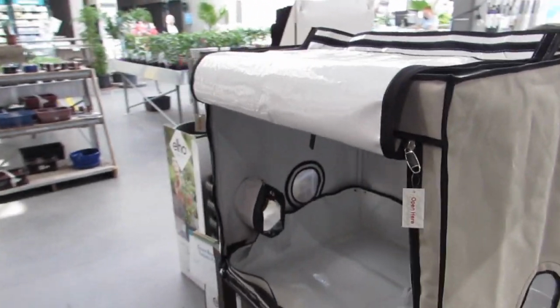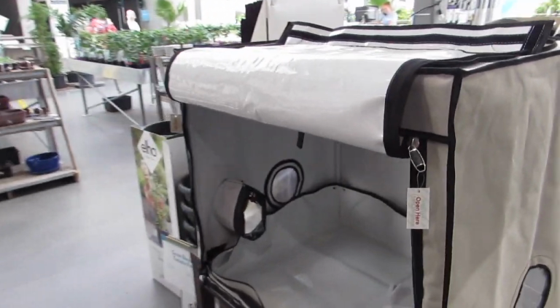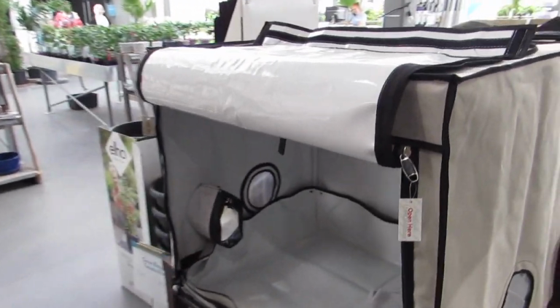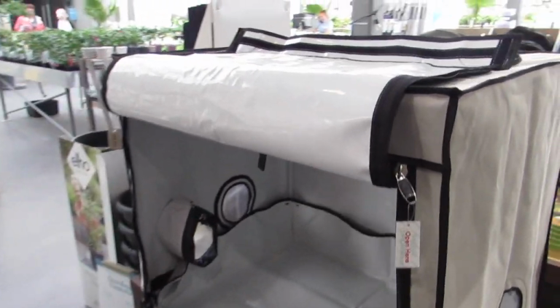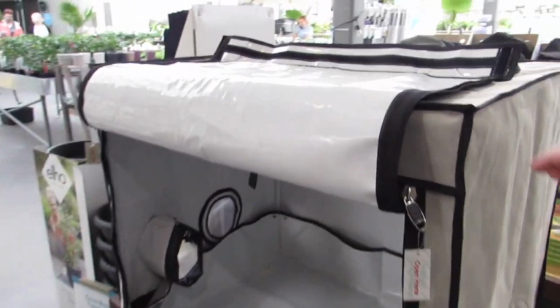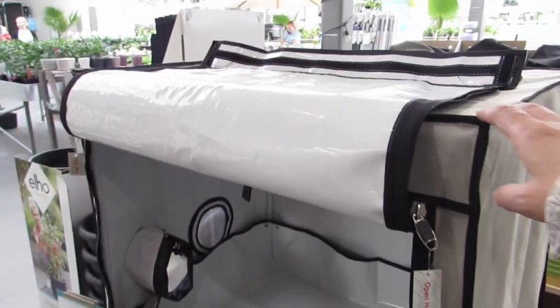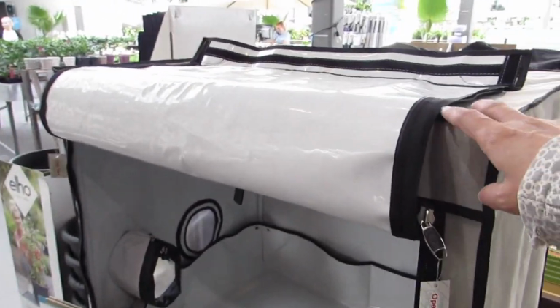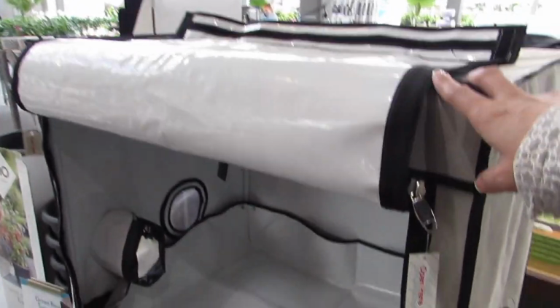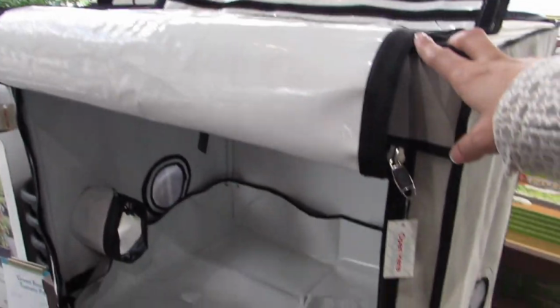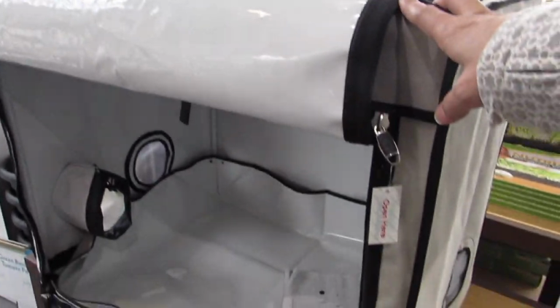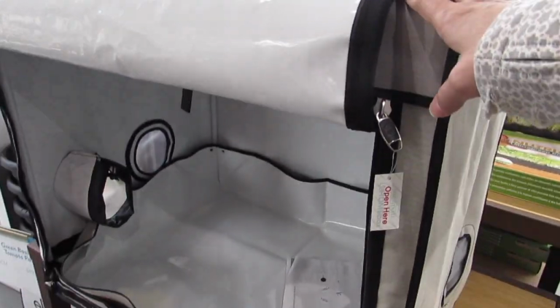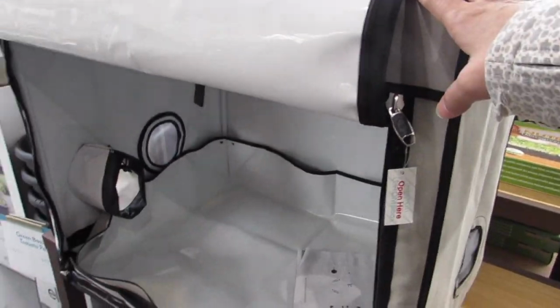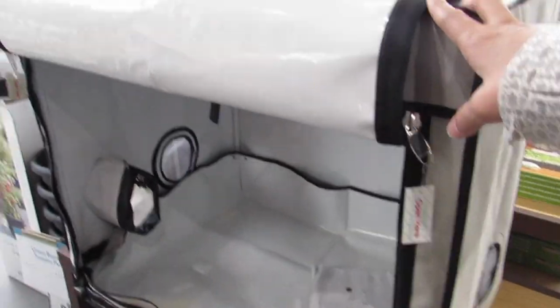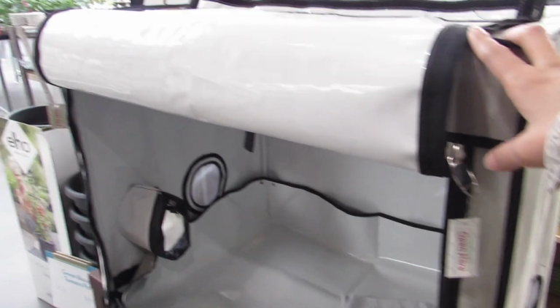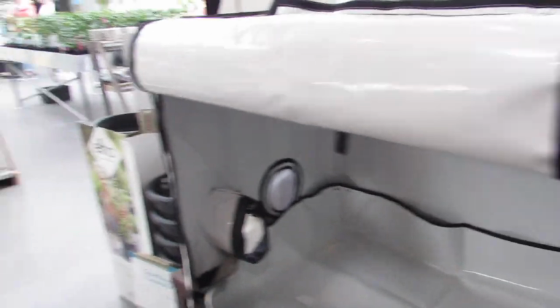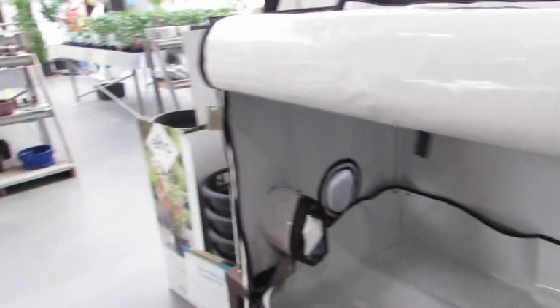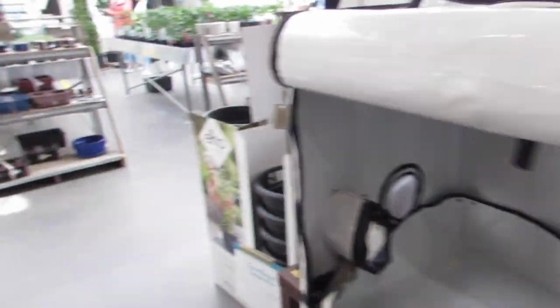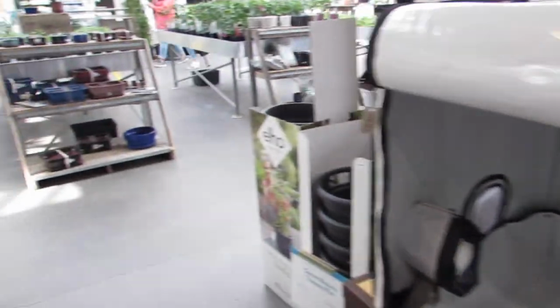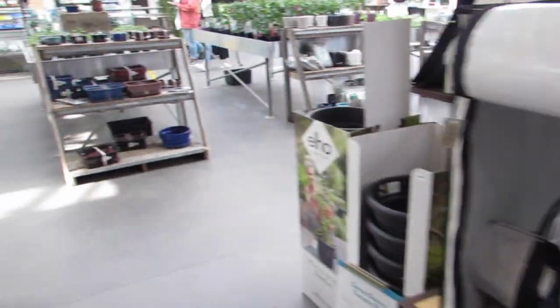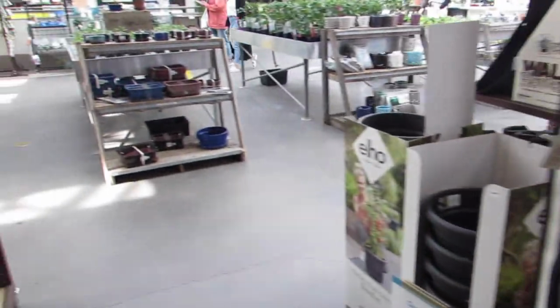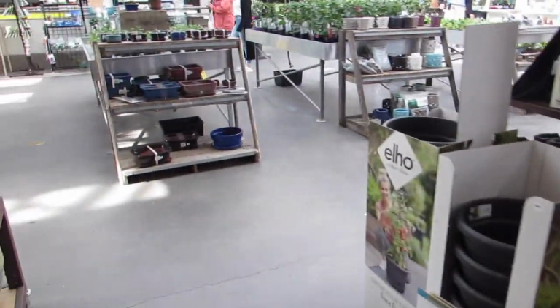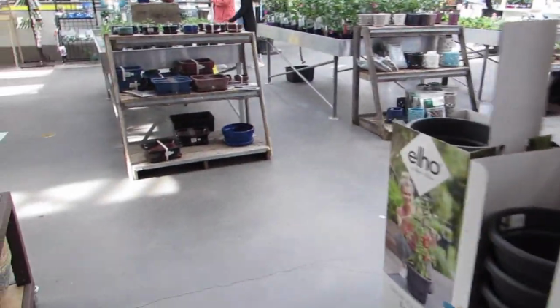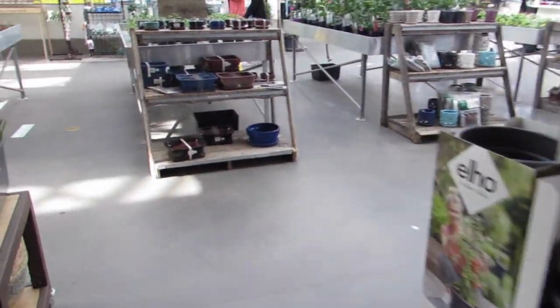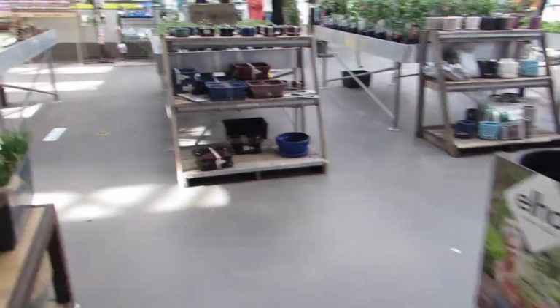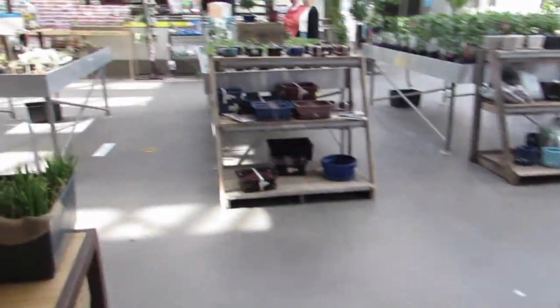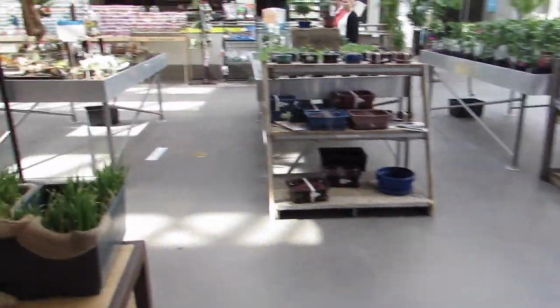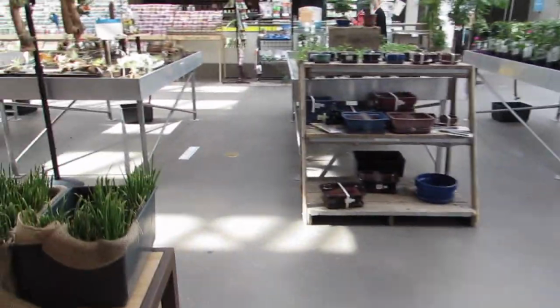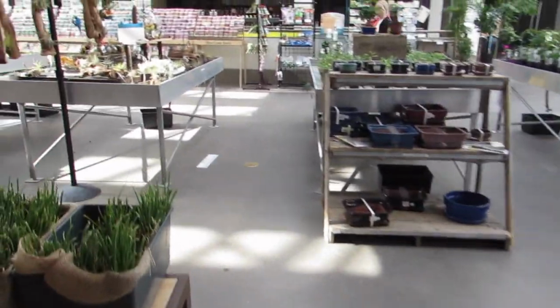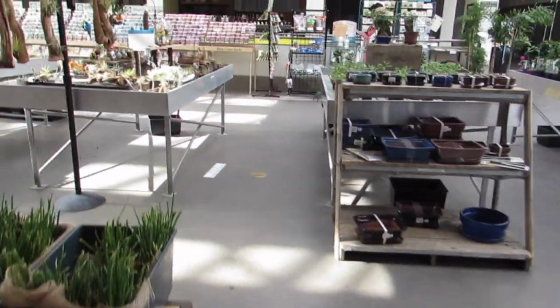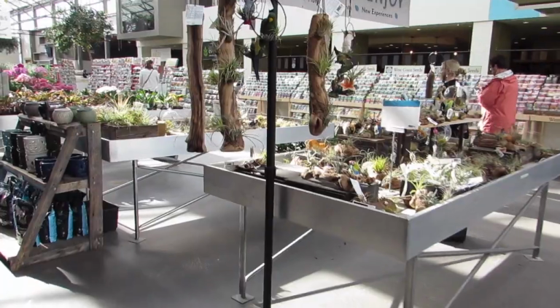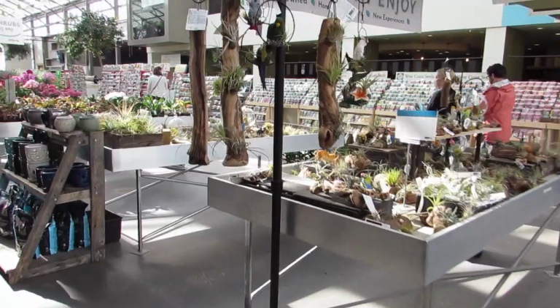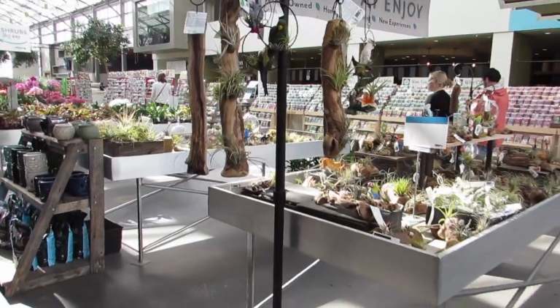A little tiny grow tent. It's so cute. Glanzia.